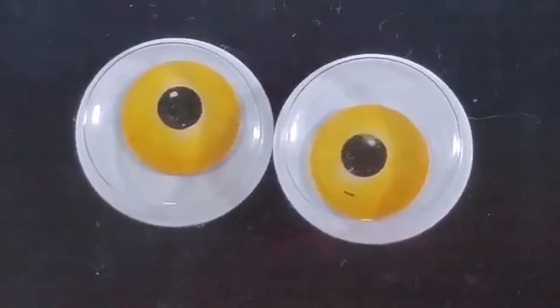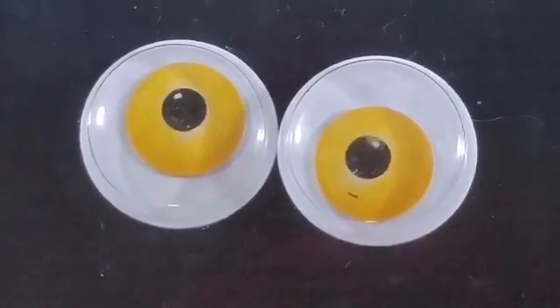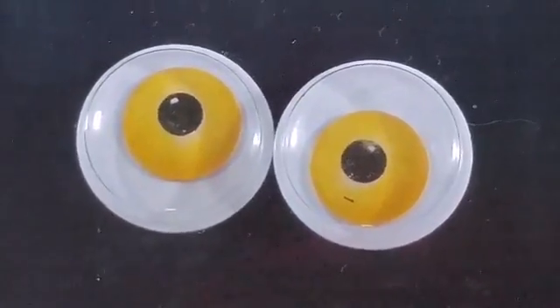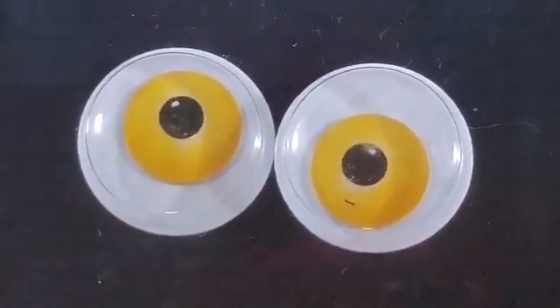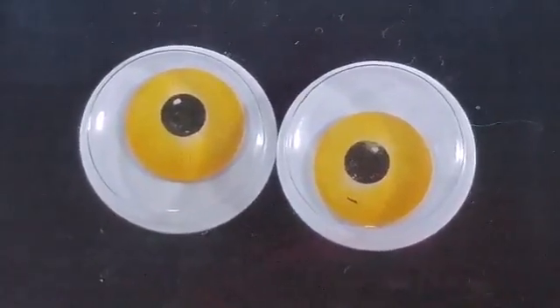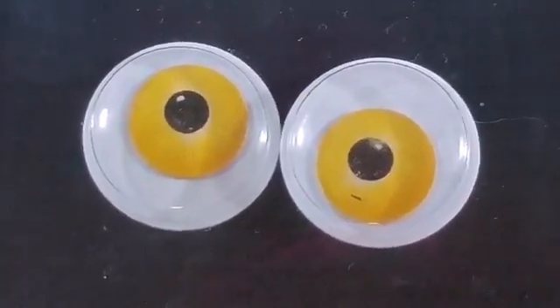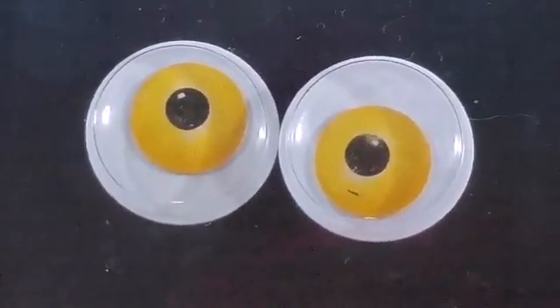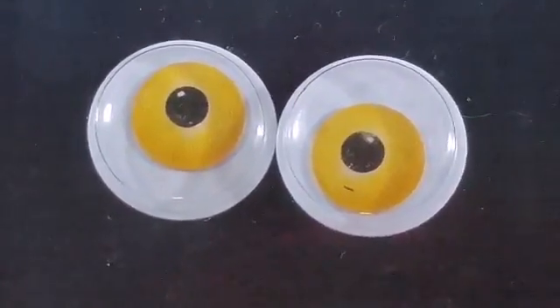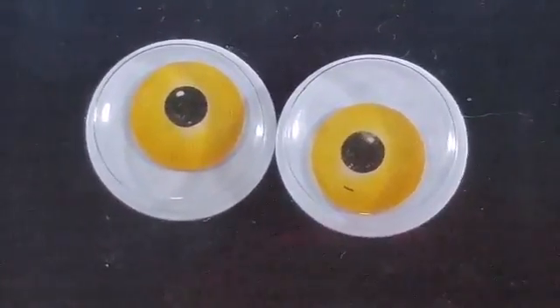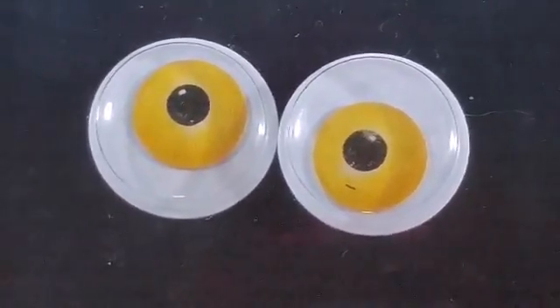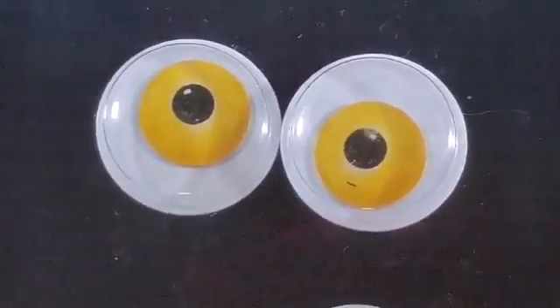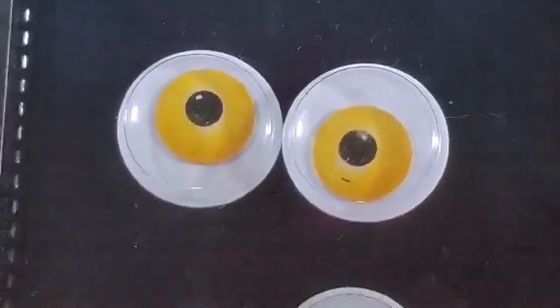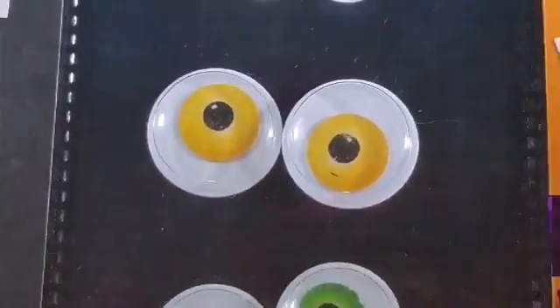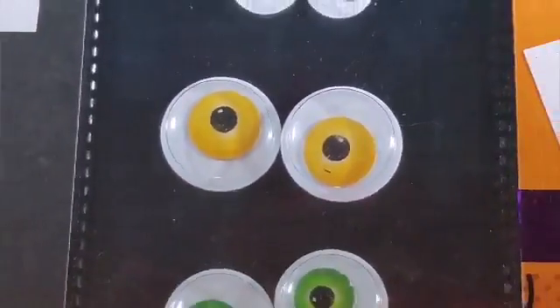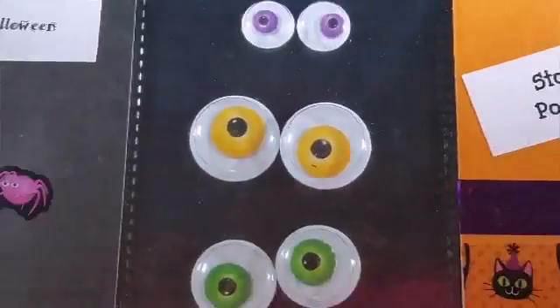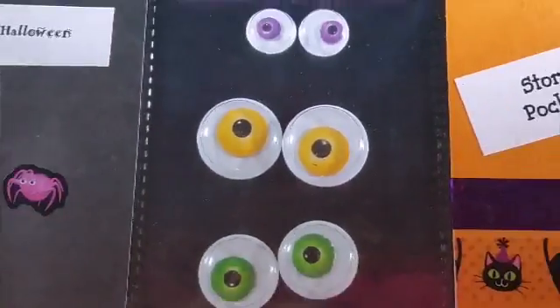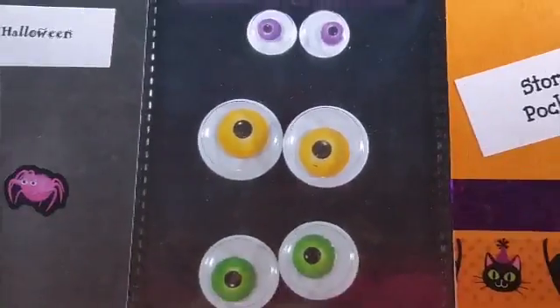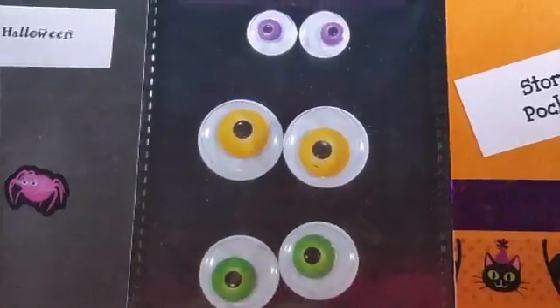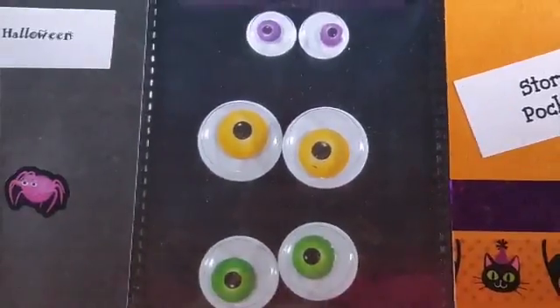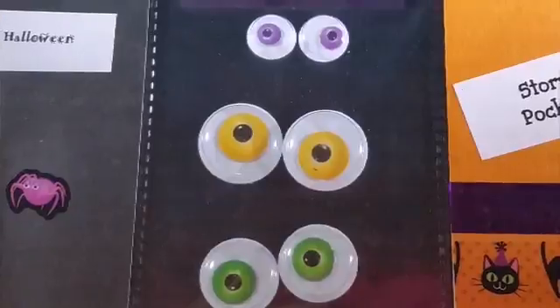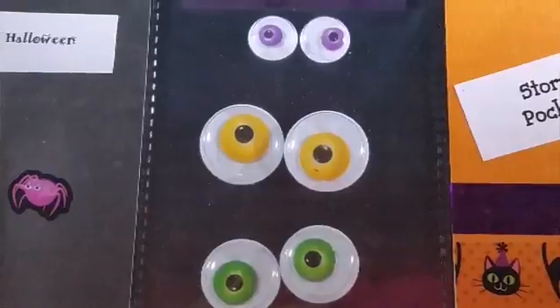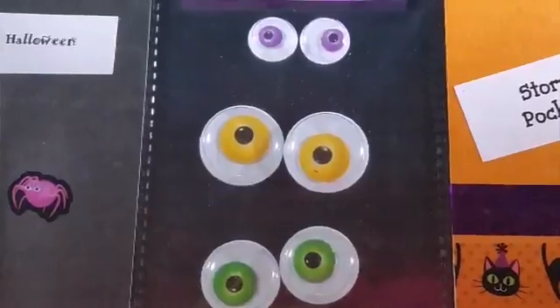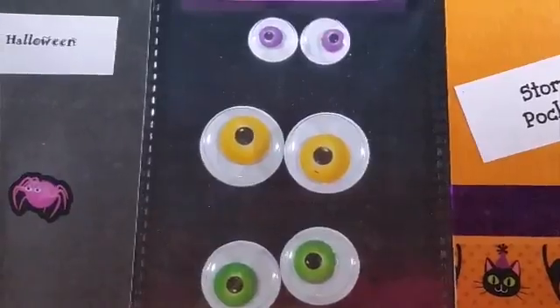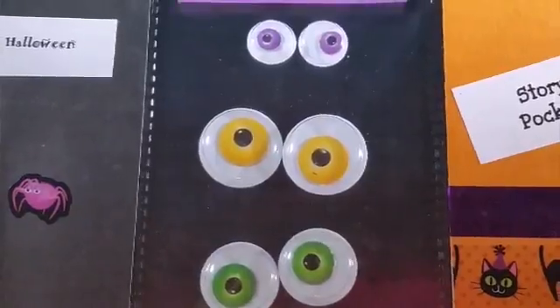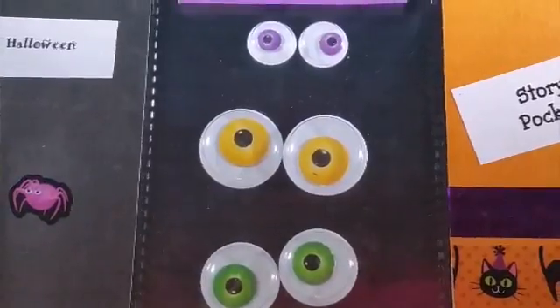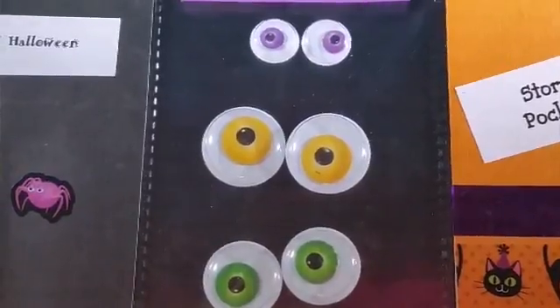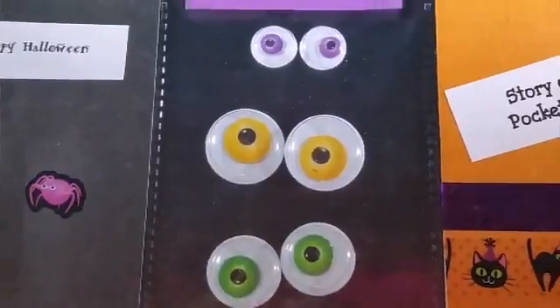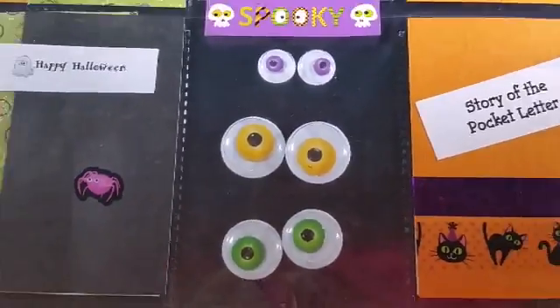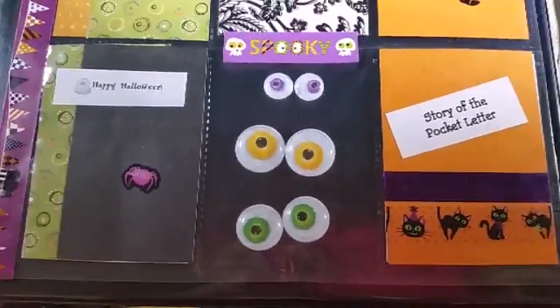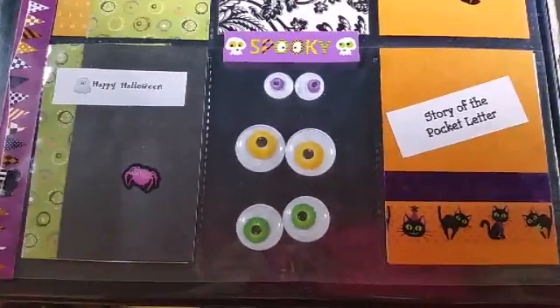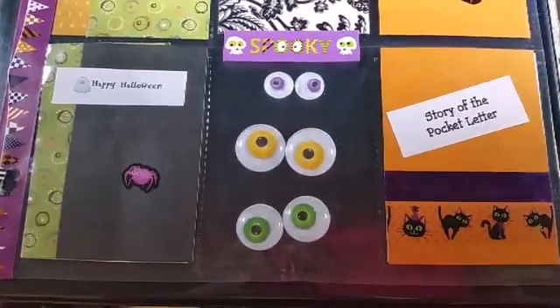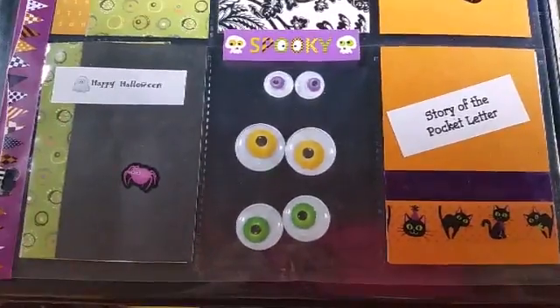Boo! Happy Halloween! These are my Halloween pocket letters.